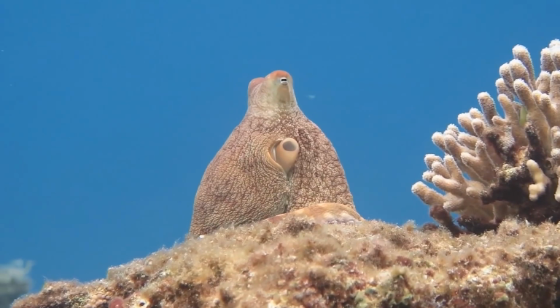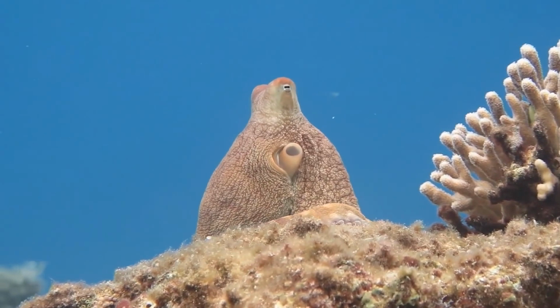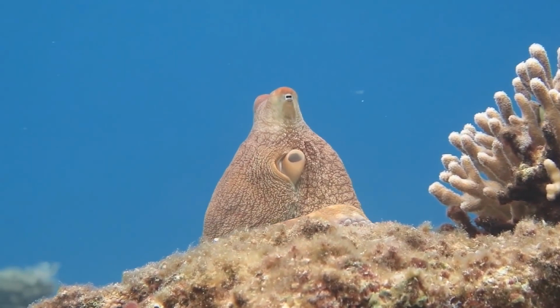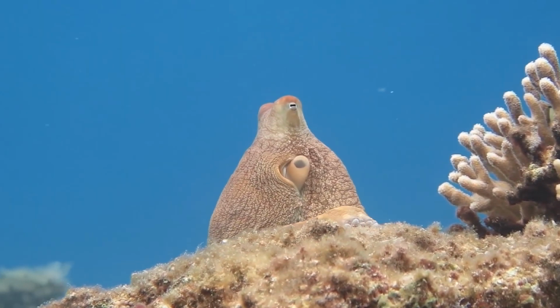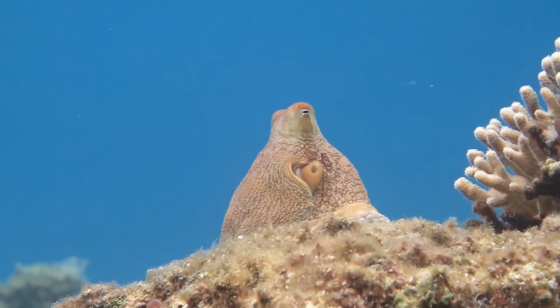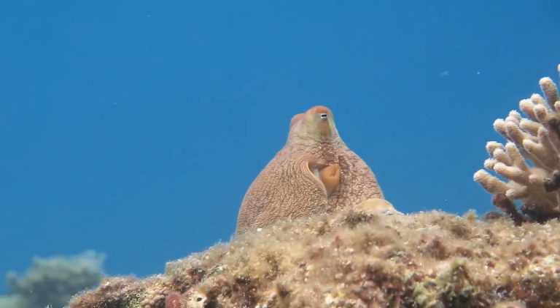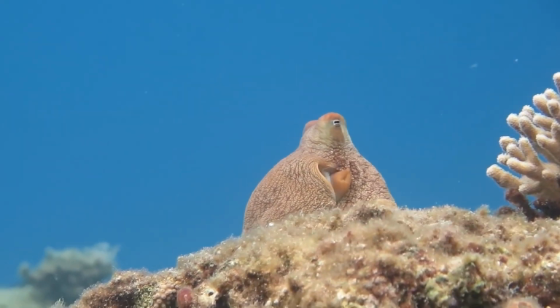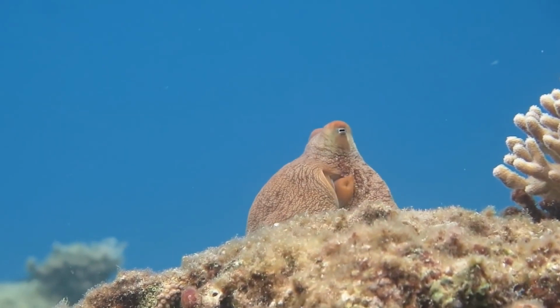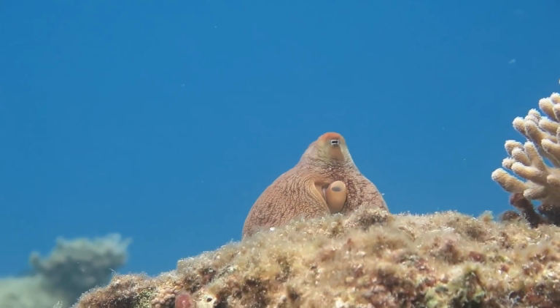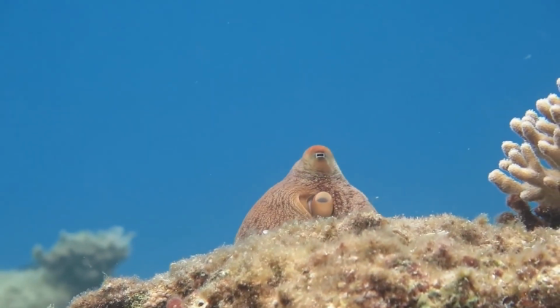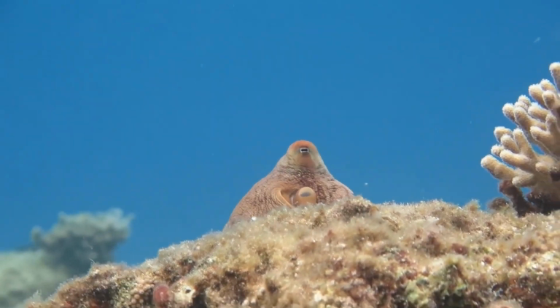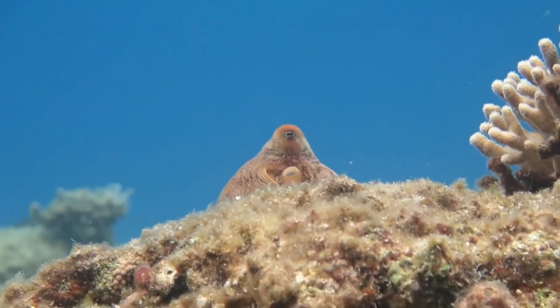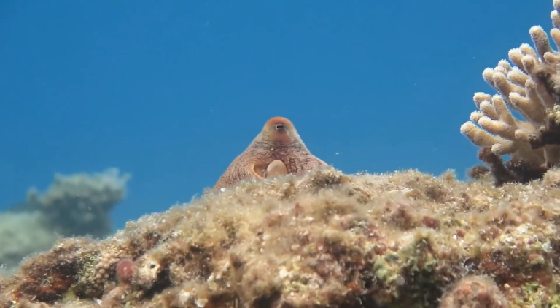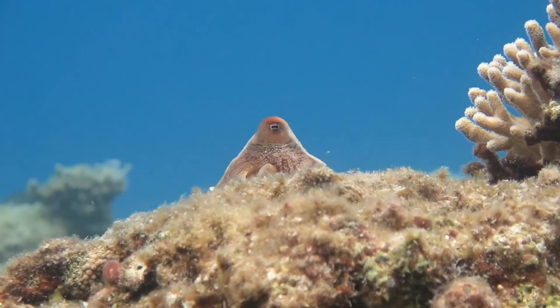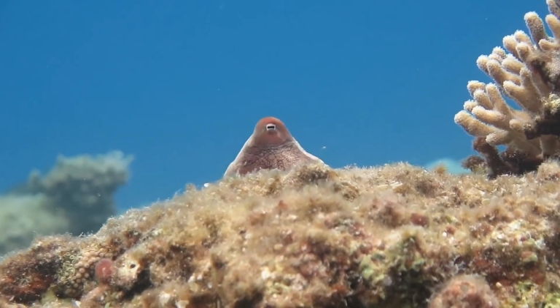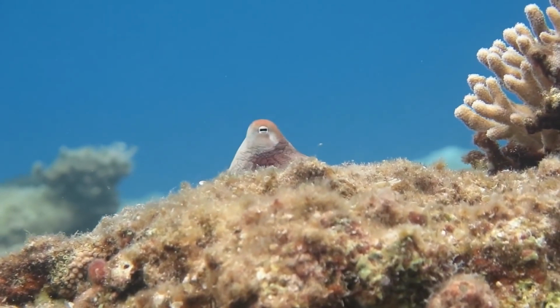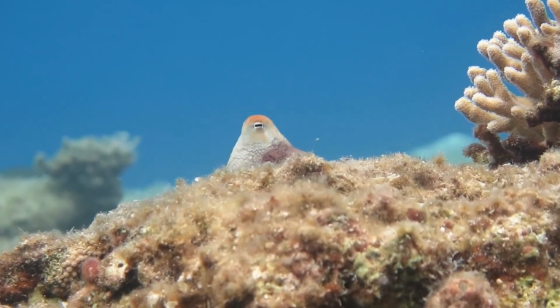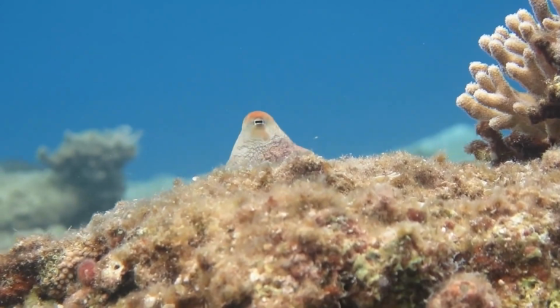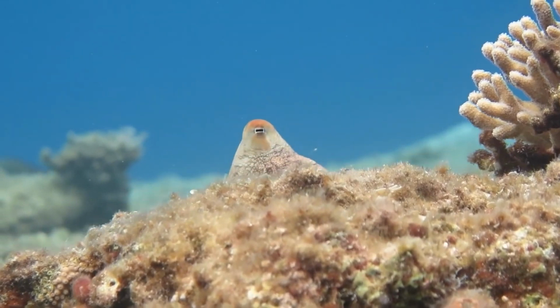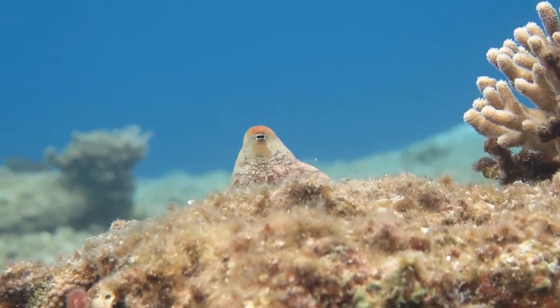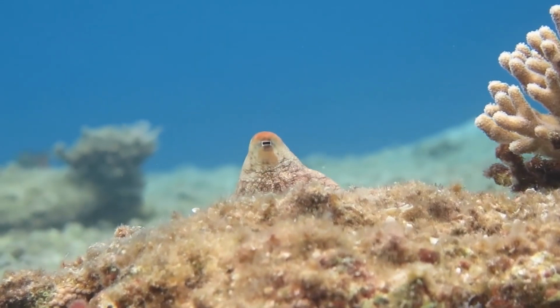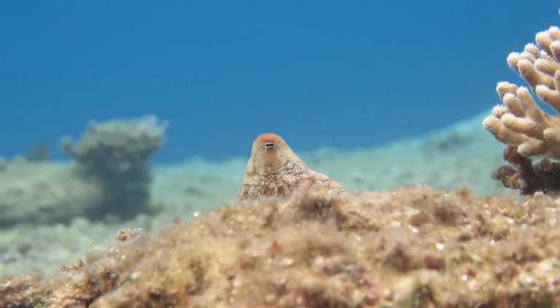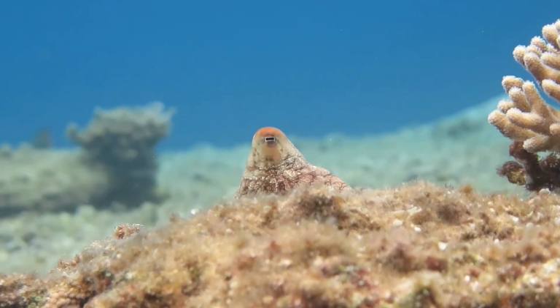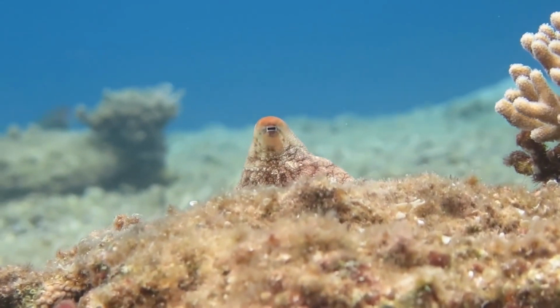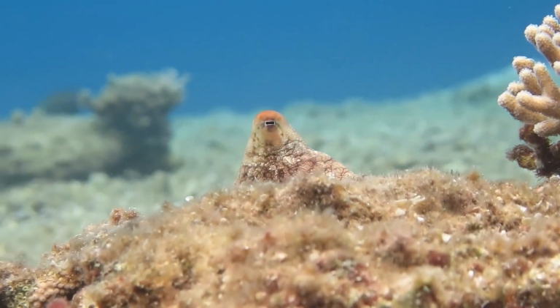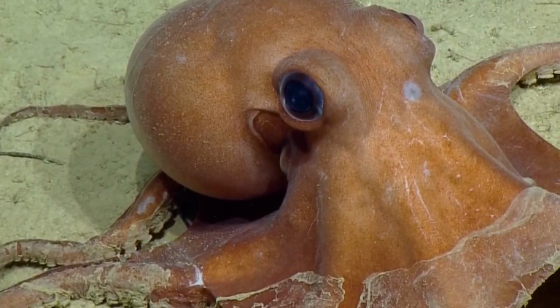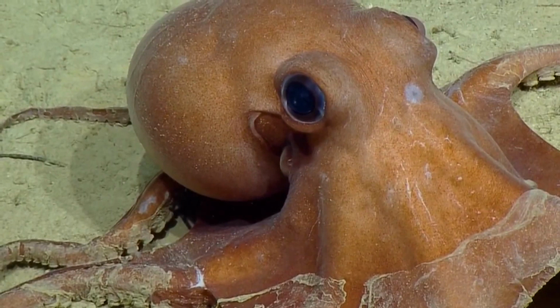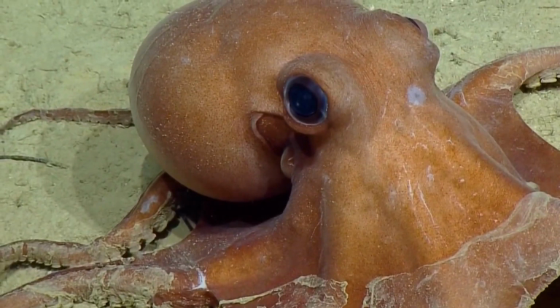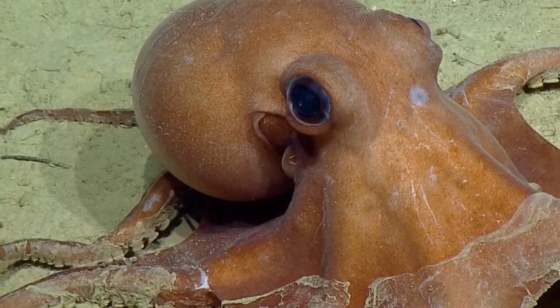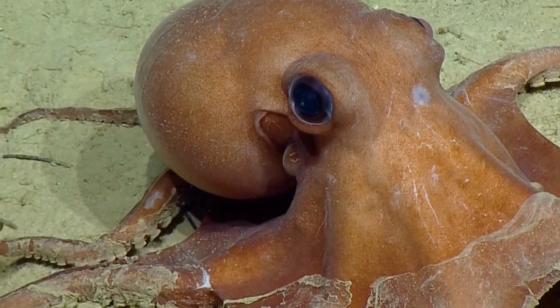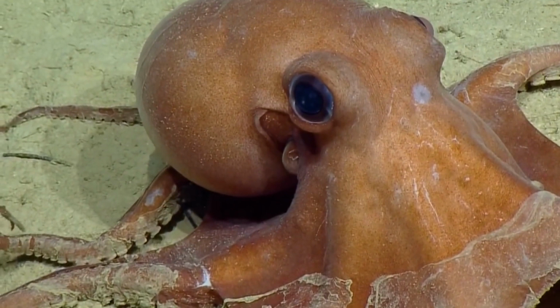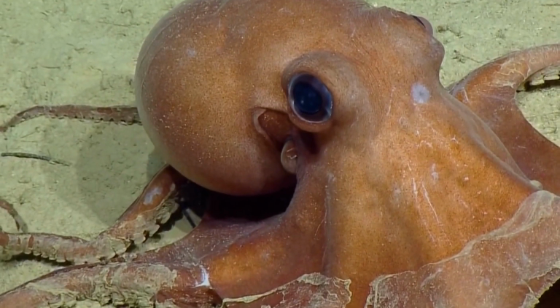Octopuses are very smart and have excellent eyesight. They can see you coming from very far away.